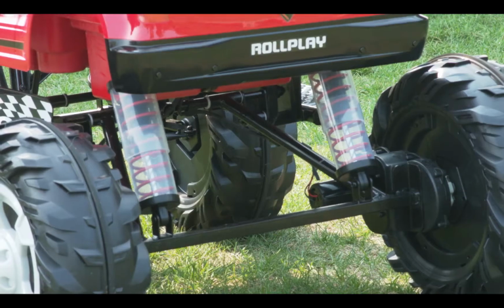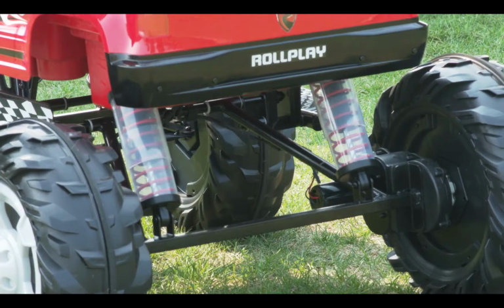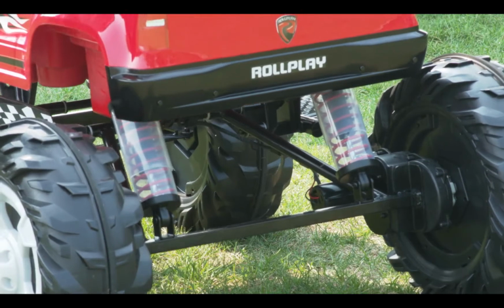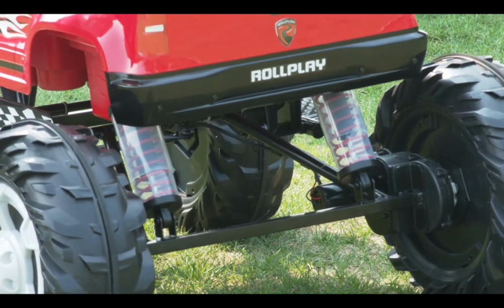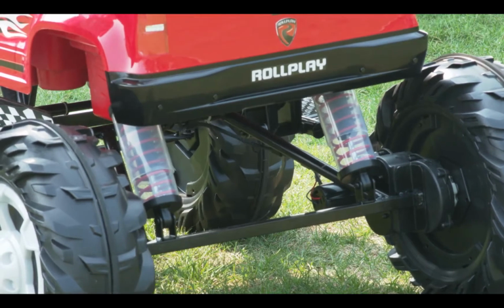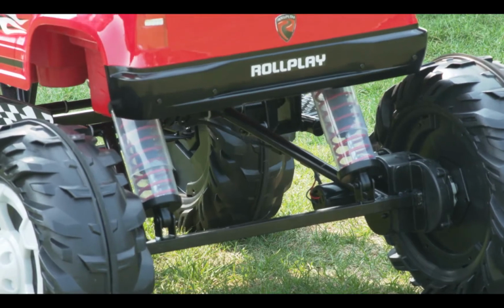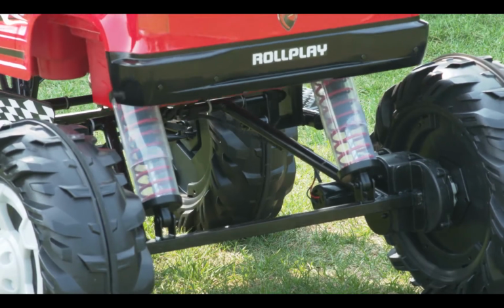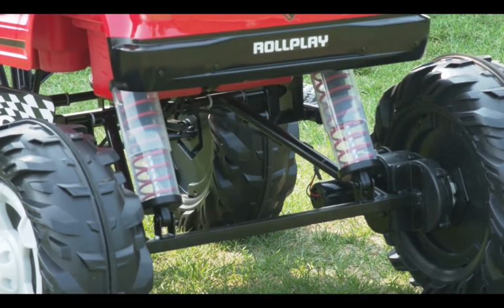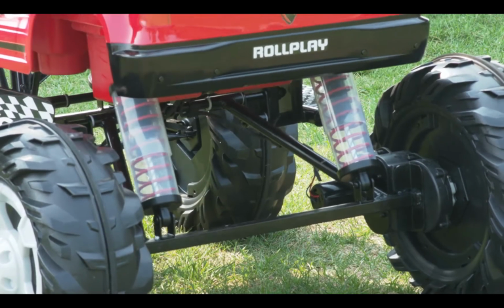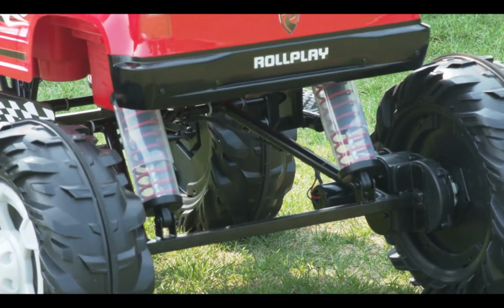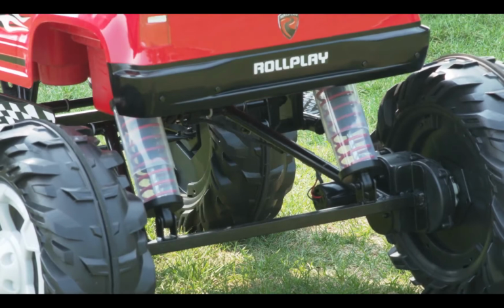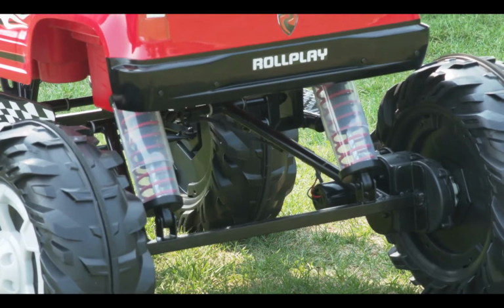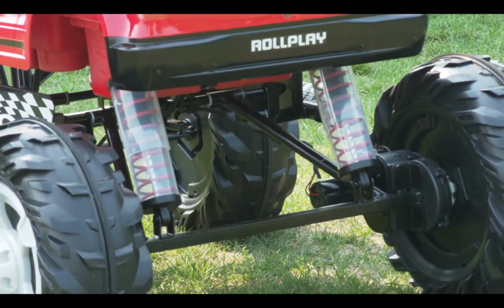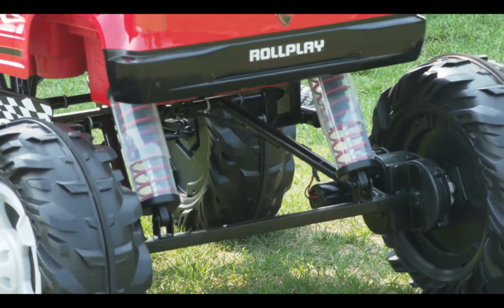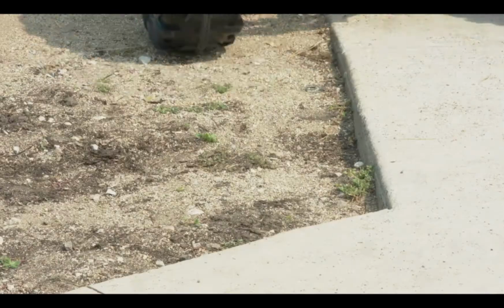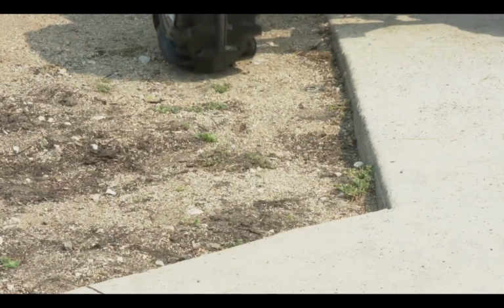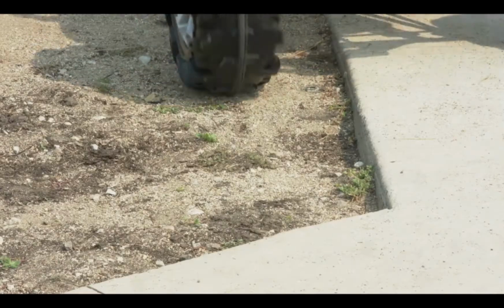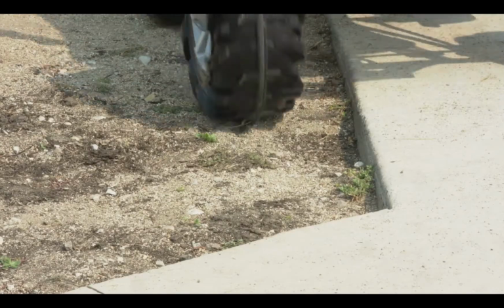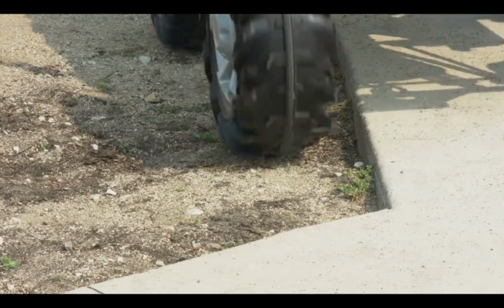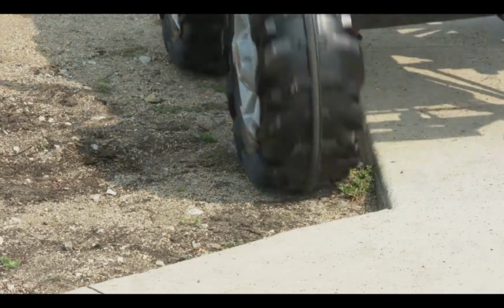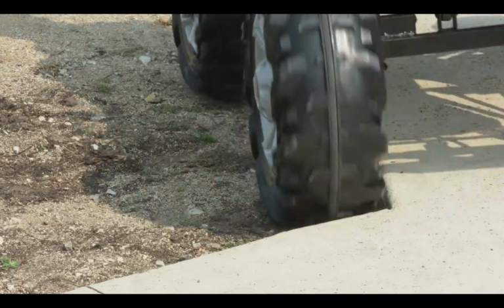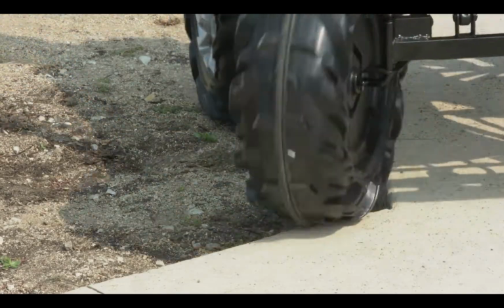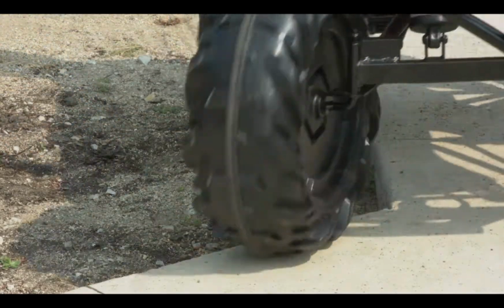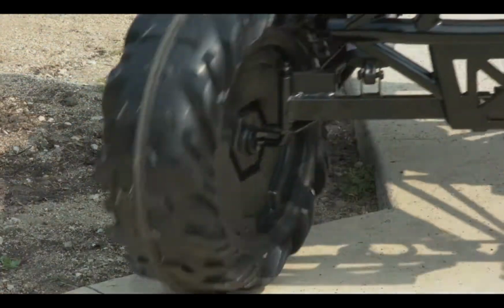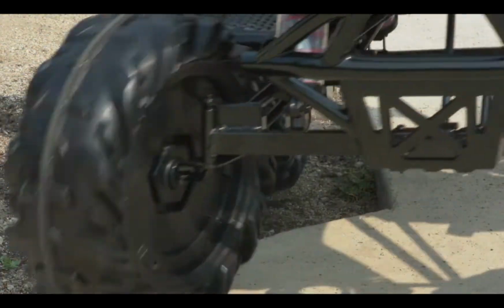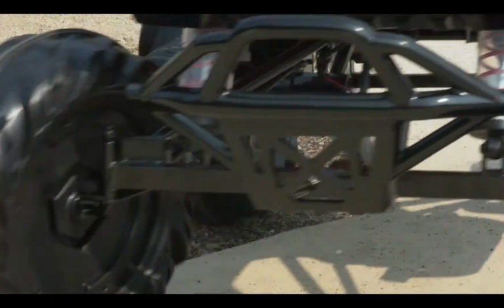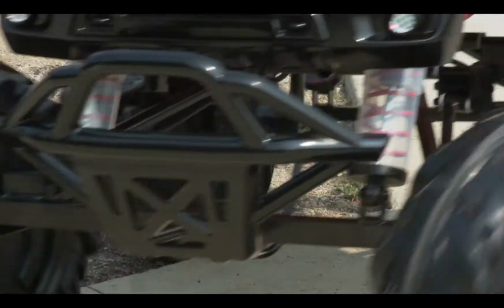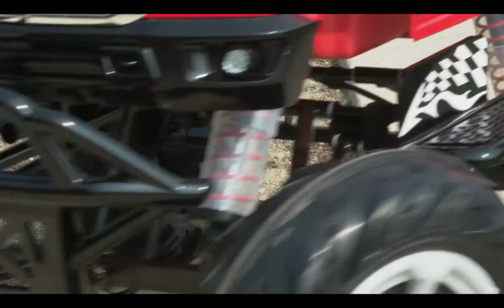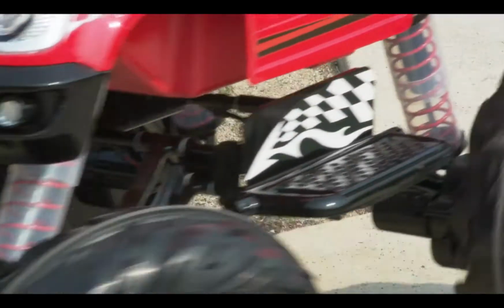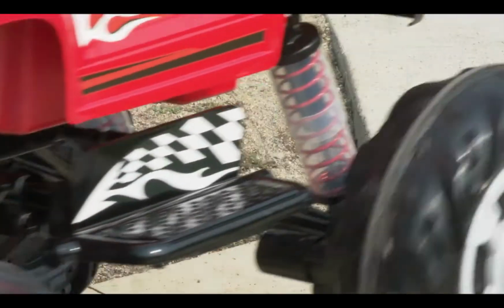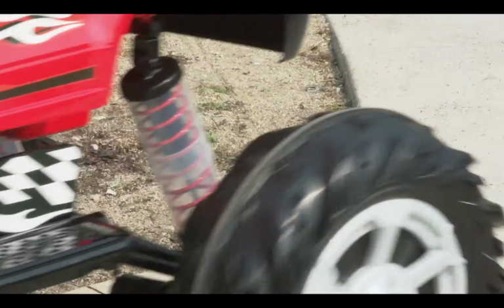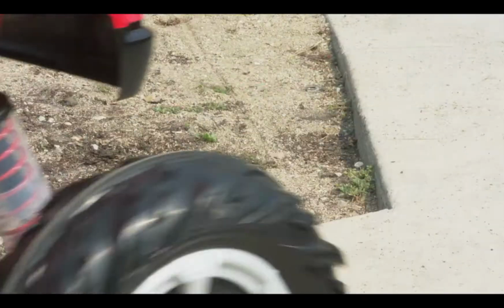Working shock absorbers feel like the real deal, while the oversized wheels and rubber traction strips will help you take on even the toughest terrain.